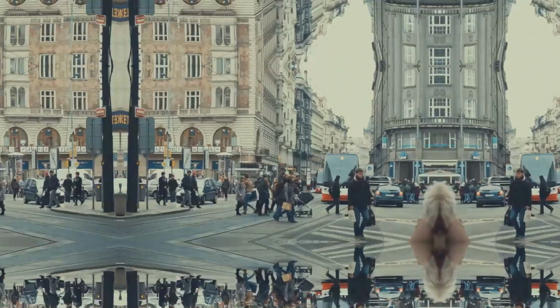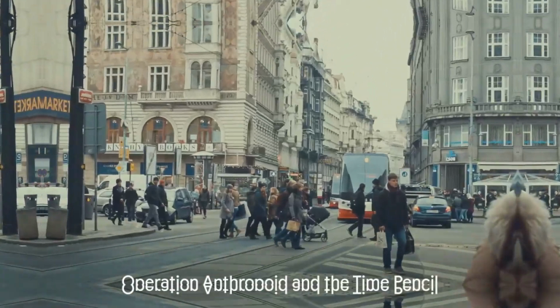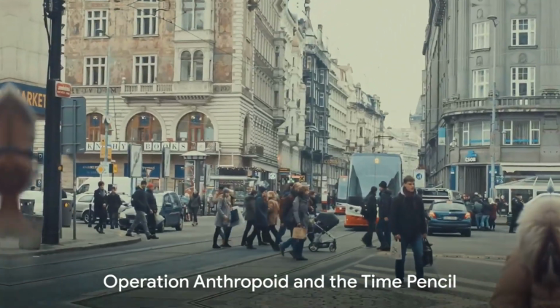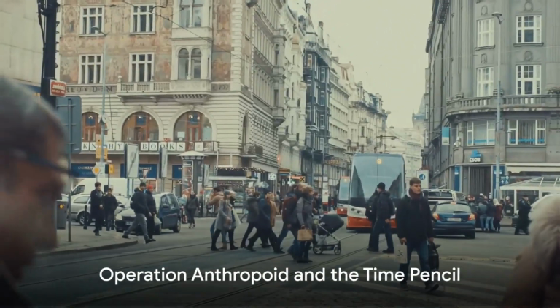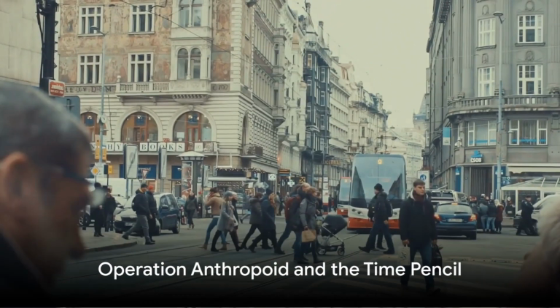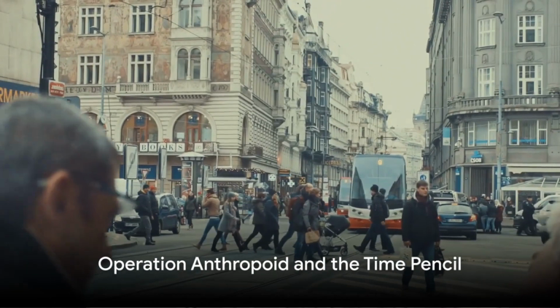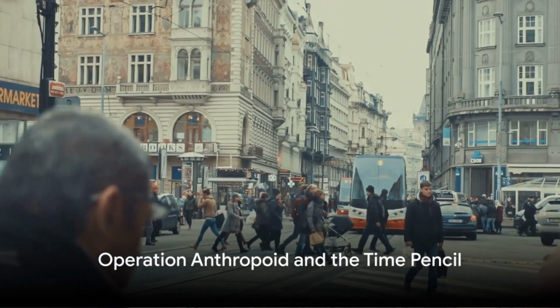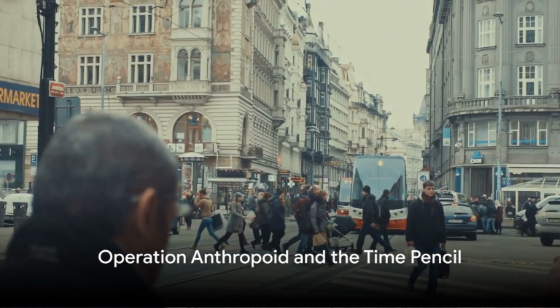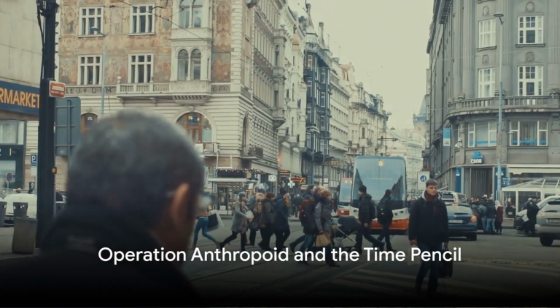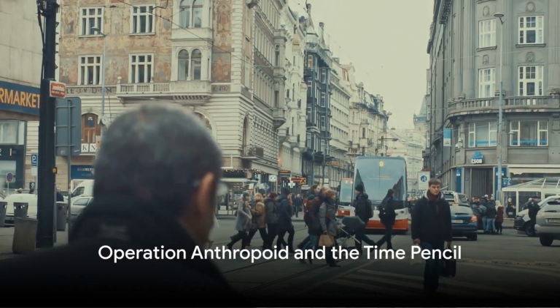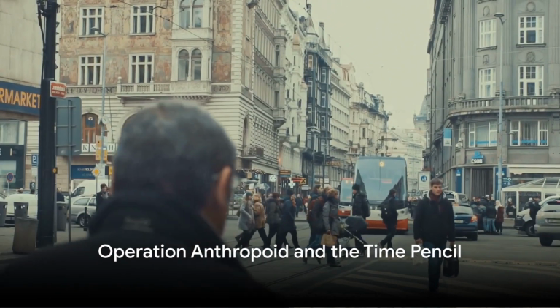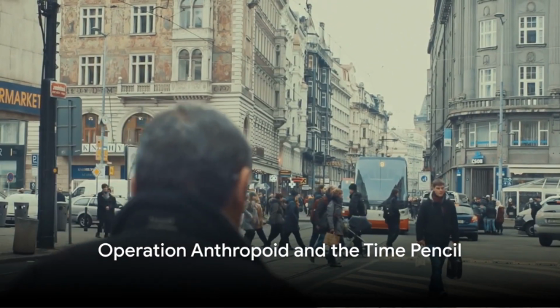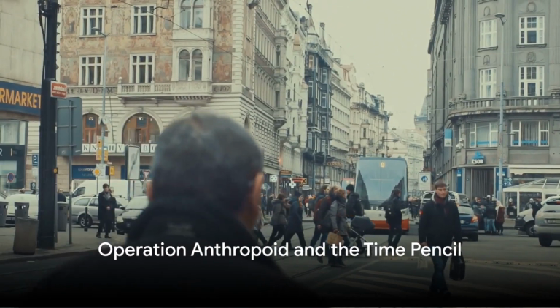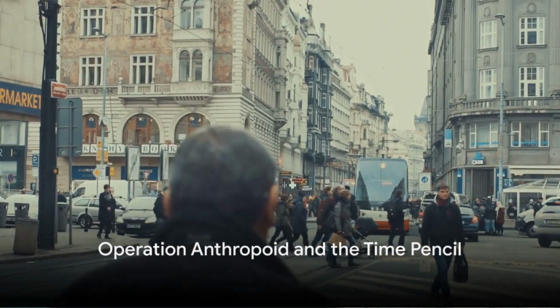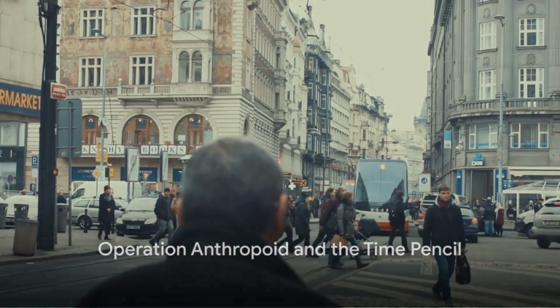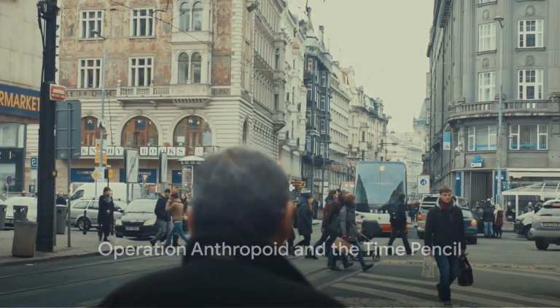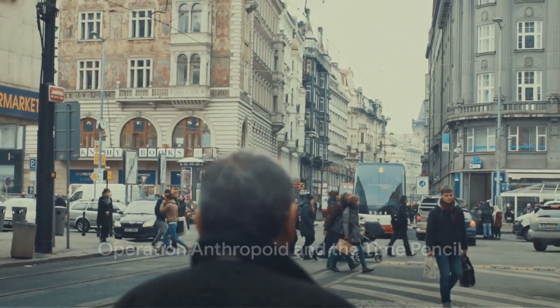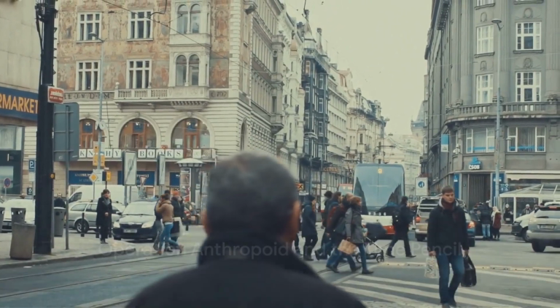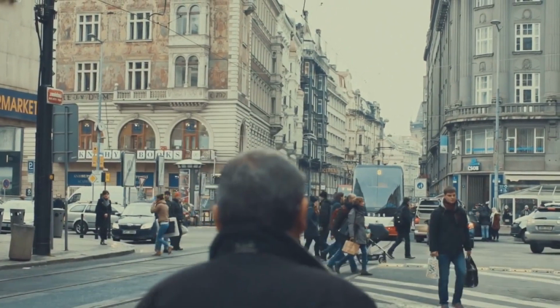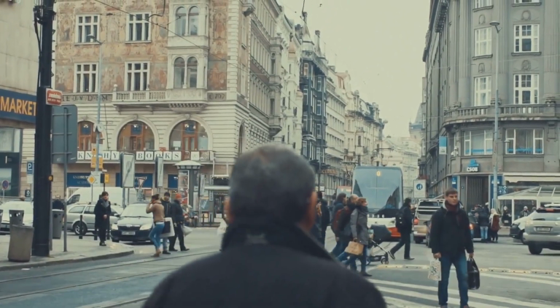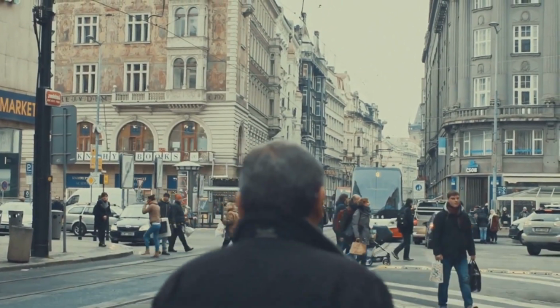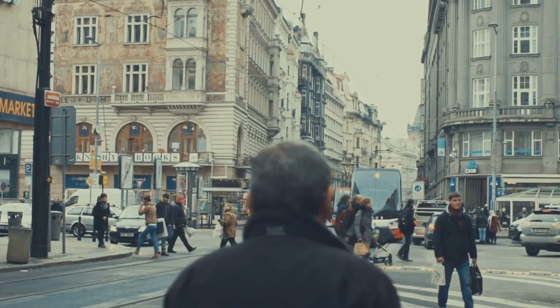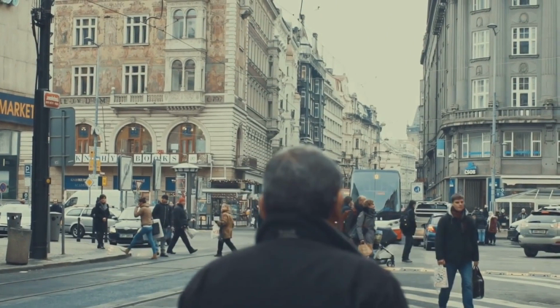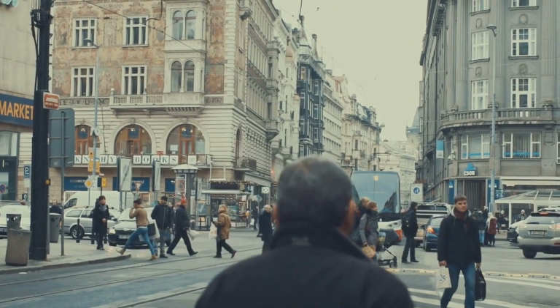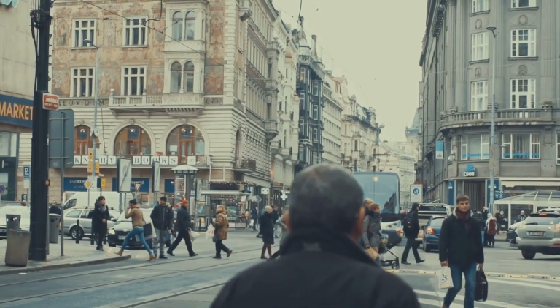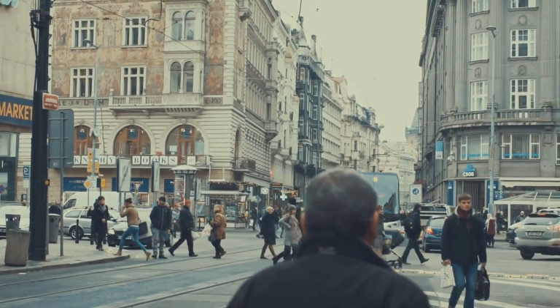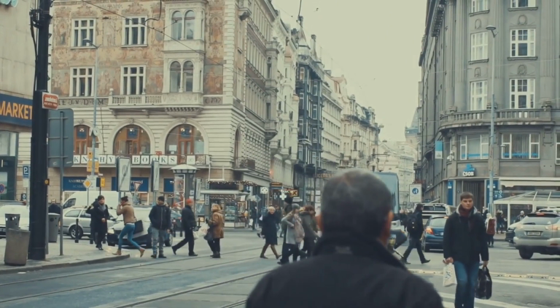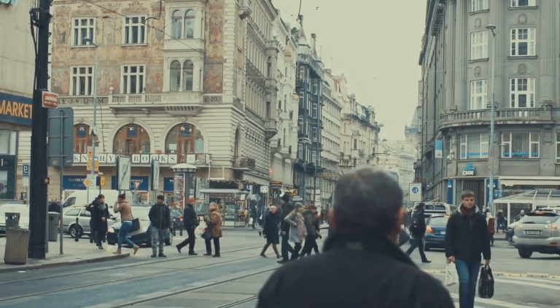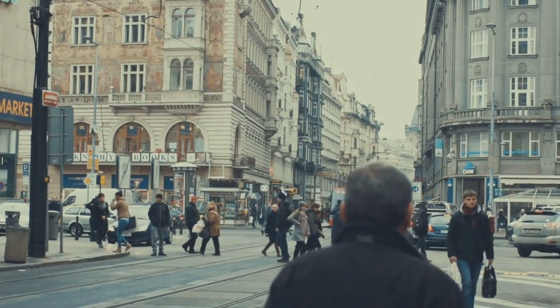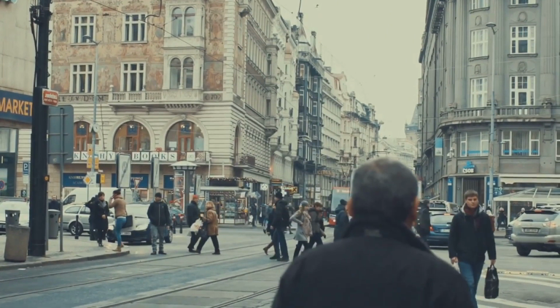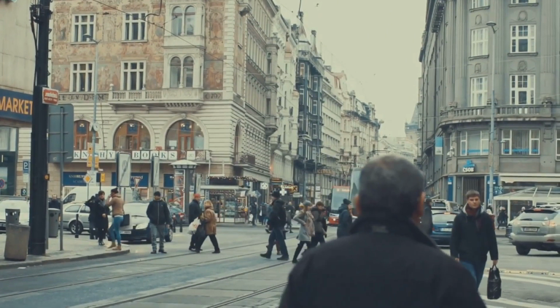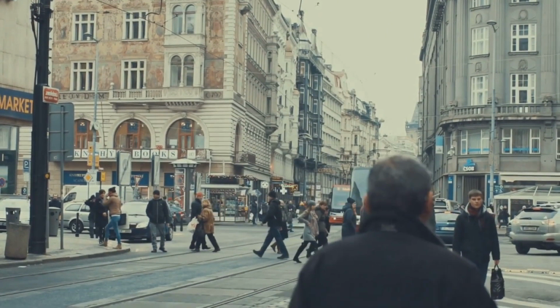Imagine the advantage this presented. It offered the ability to be far from an explosion, minimising the risk of capture.